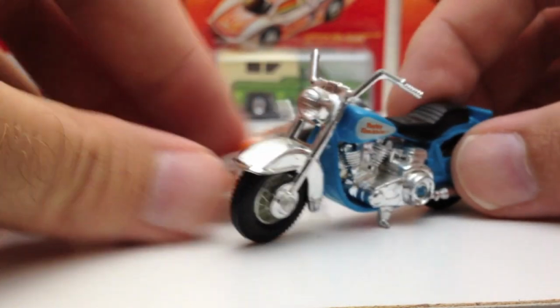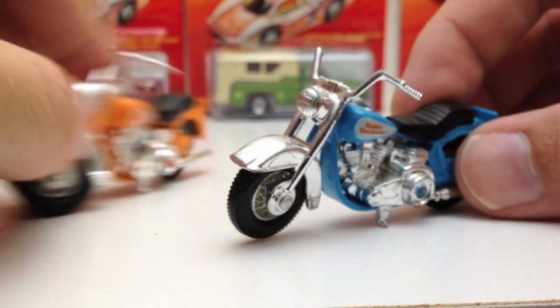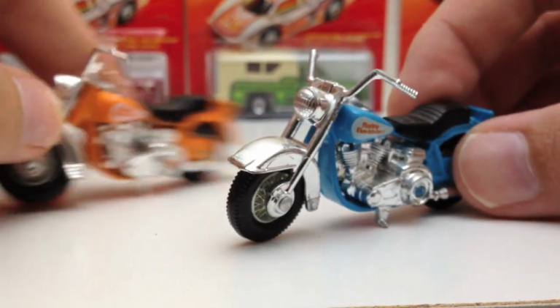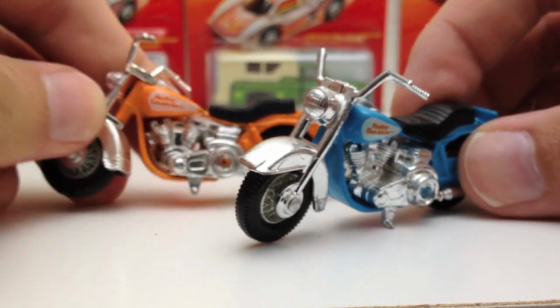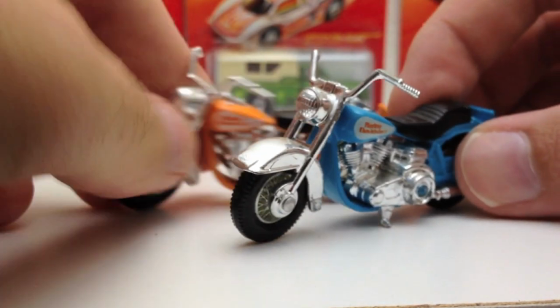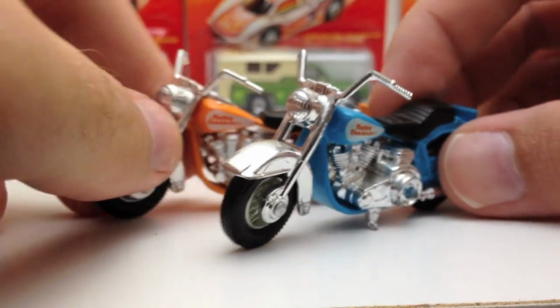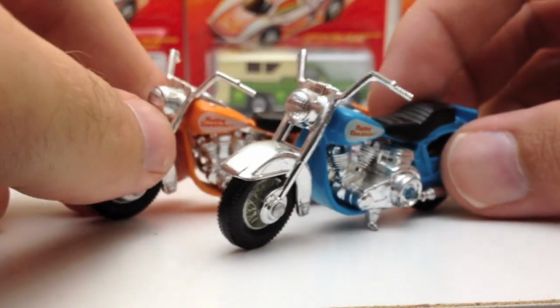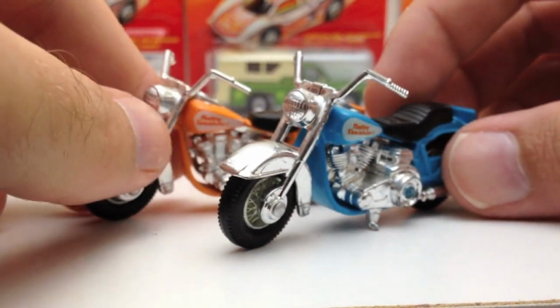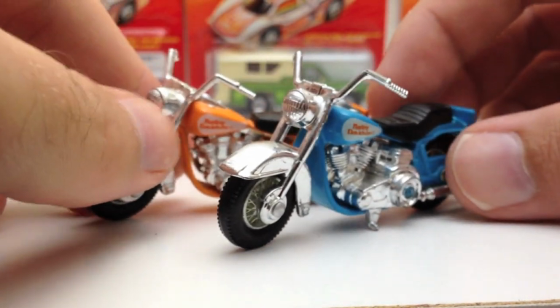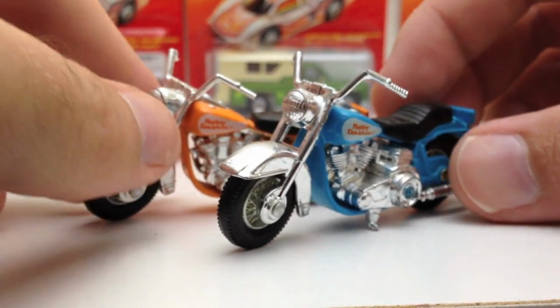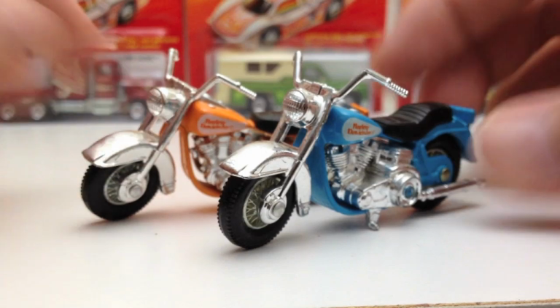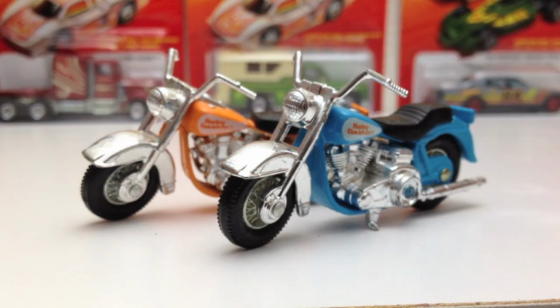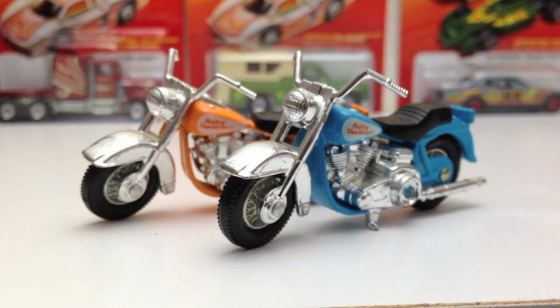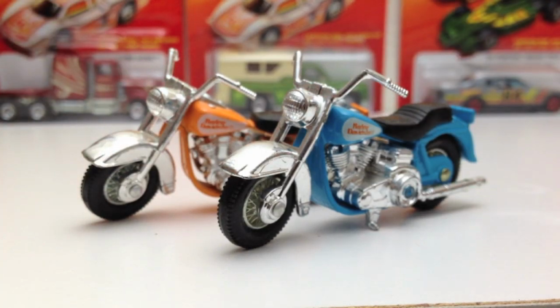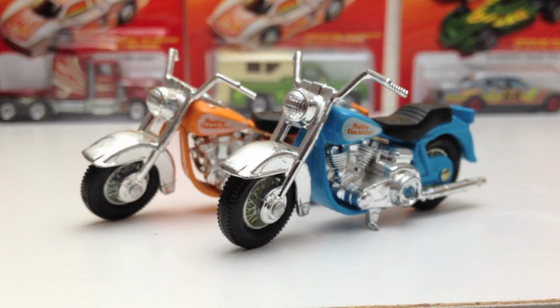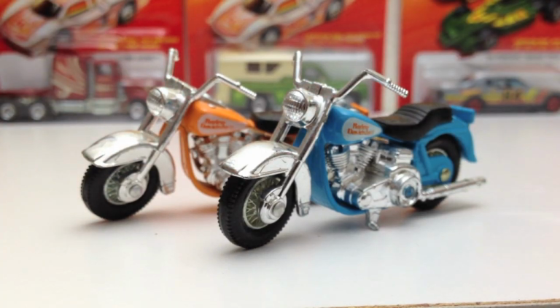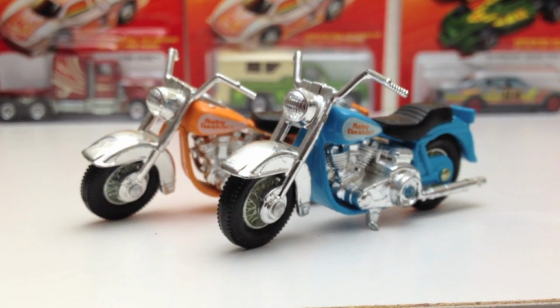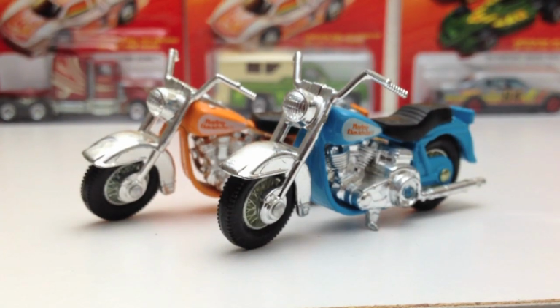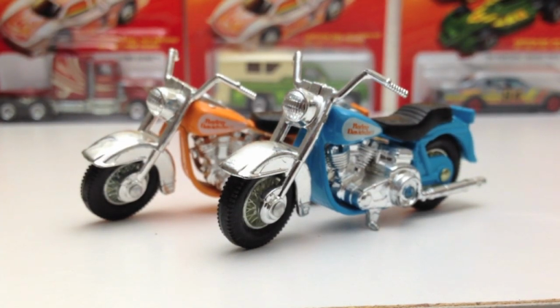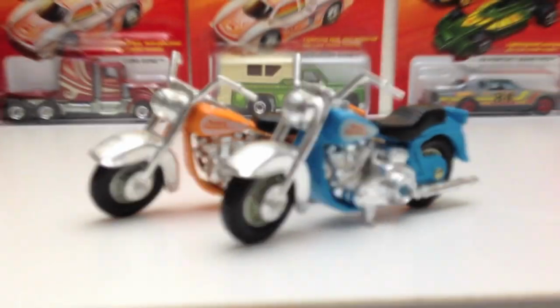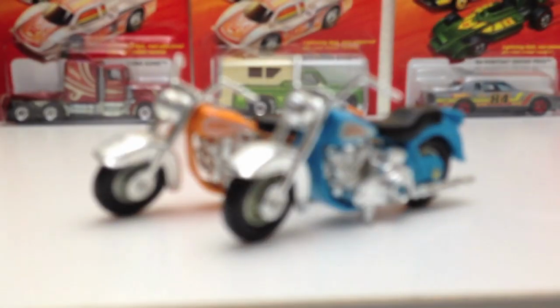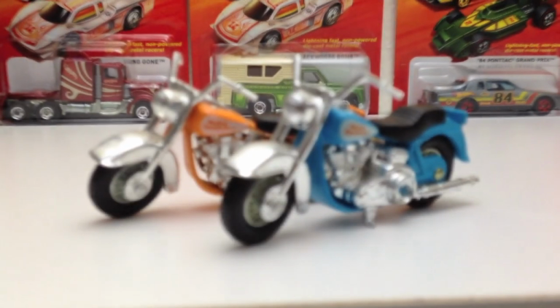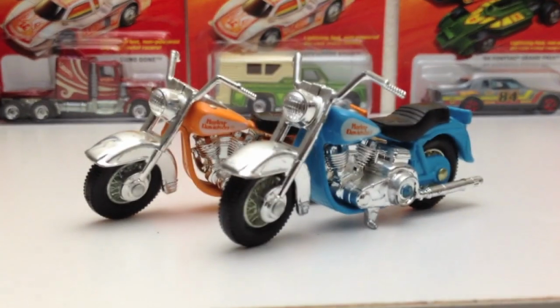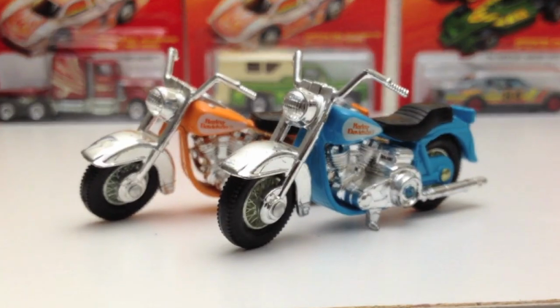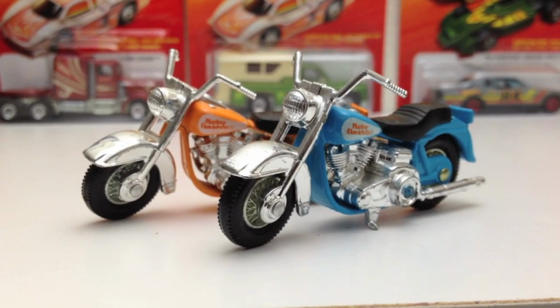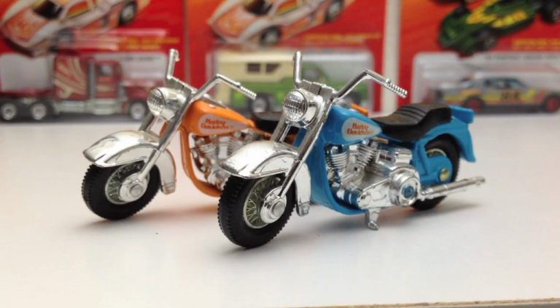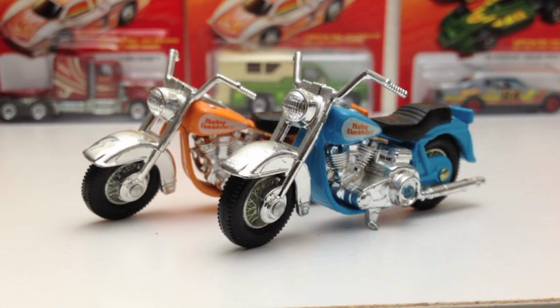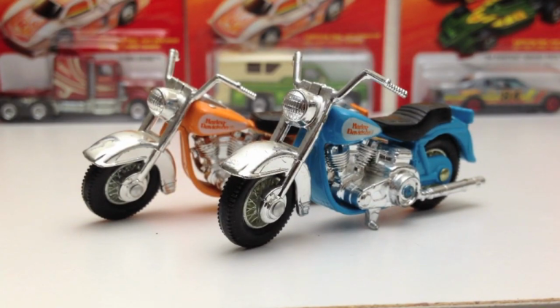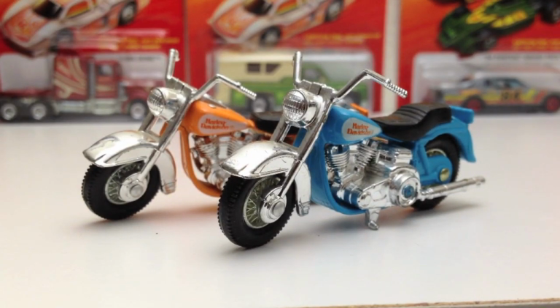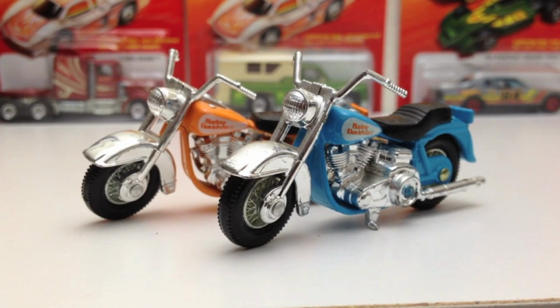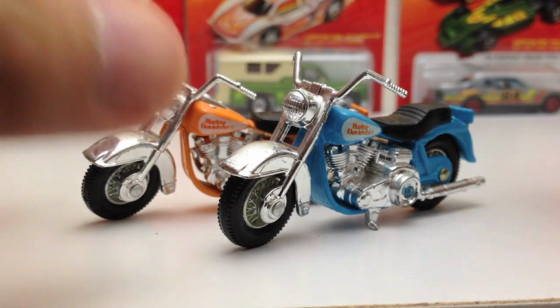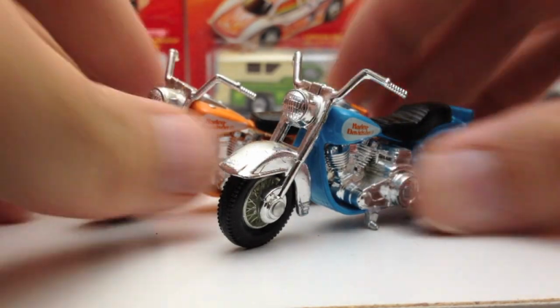Here's a couple of Harley Davidson motorcycles — no big deal, just some little motorbikes.